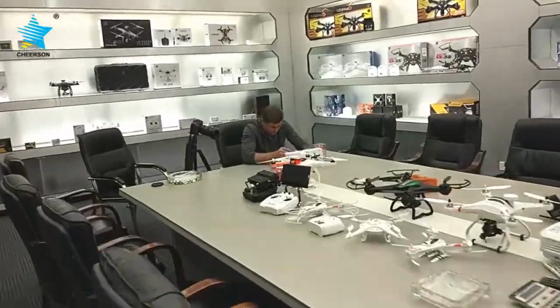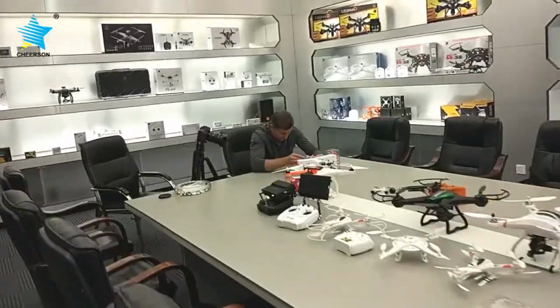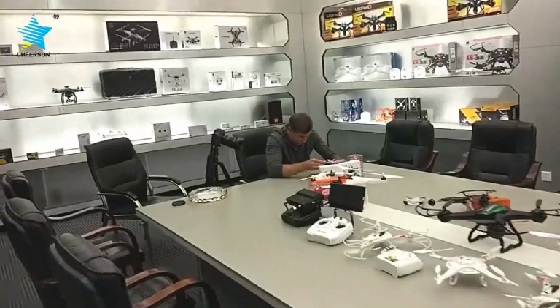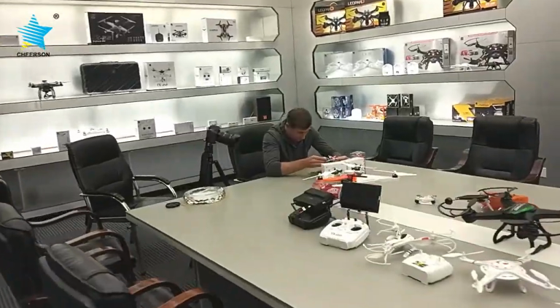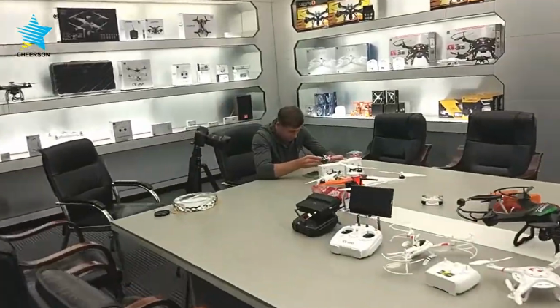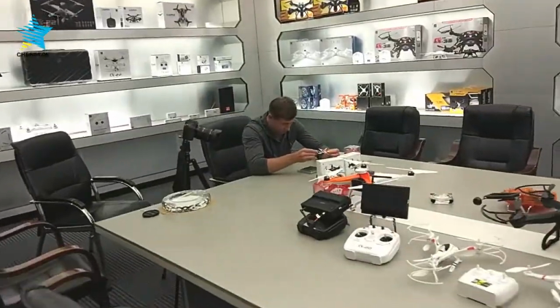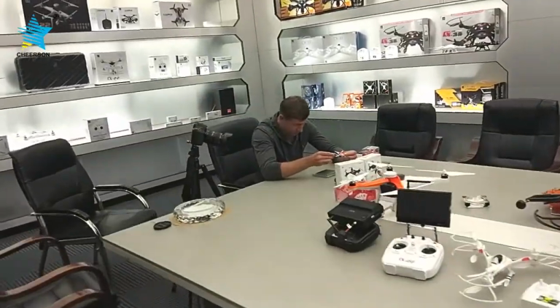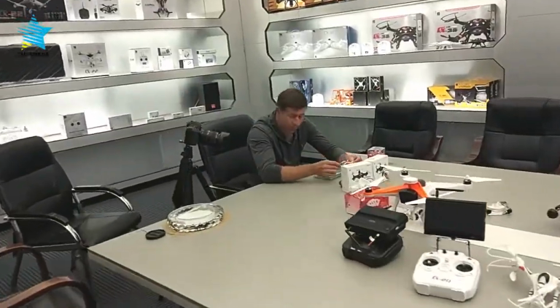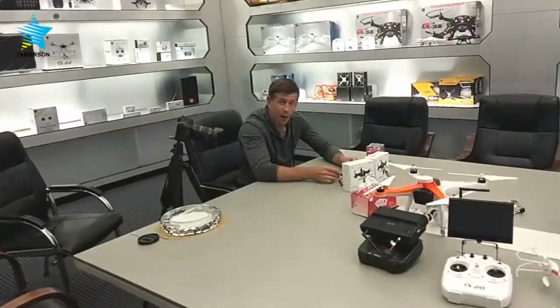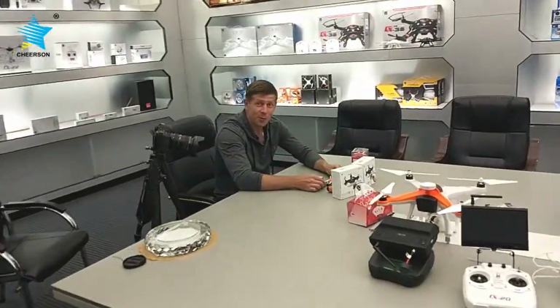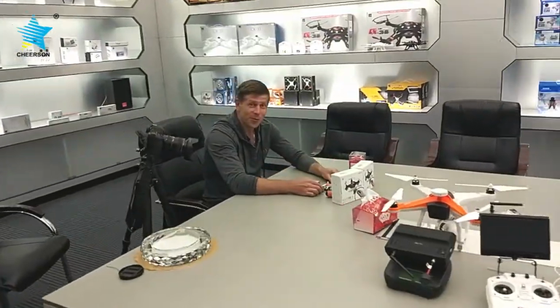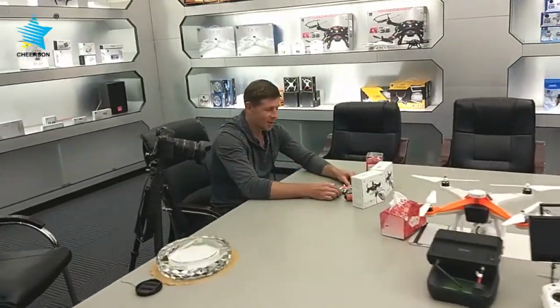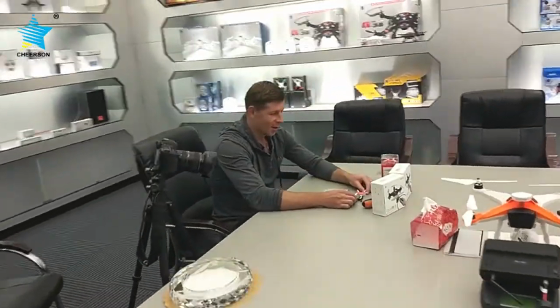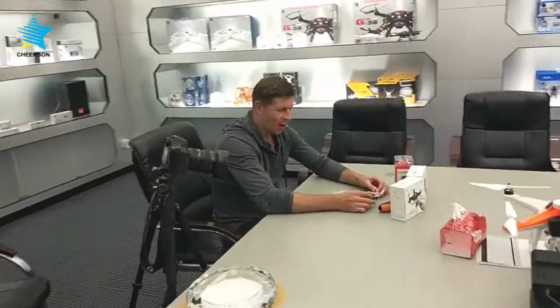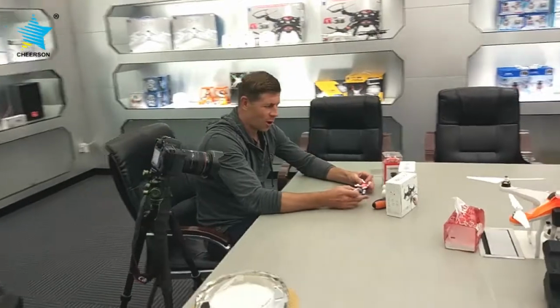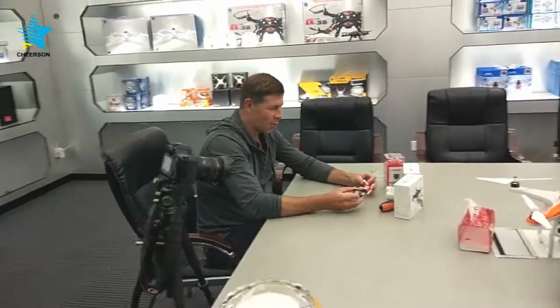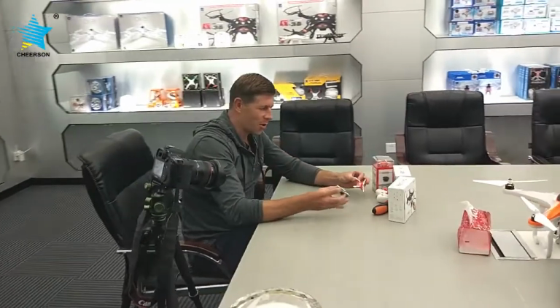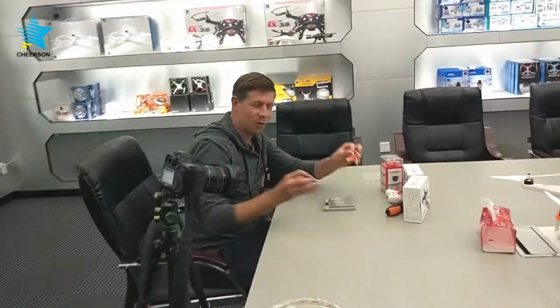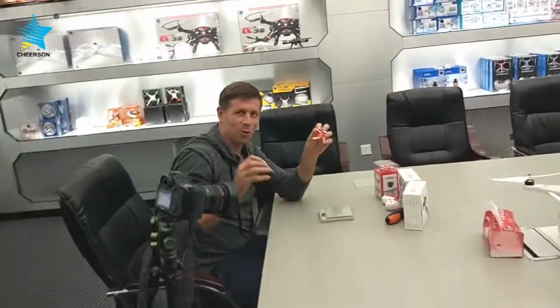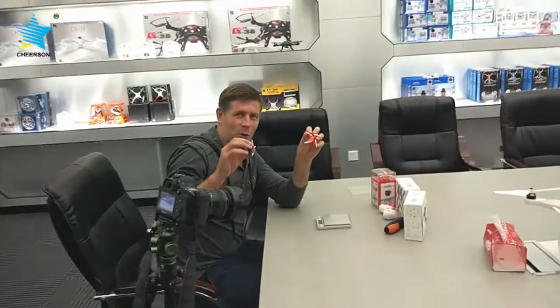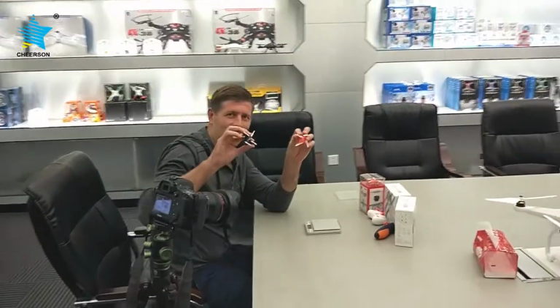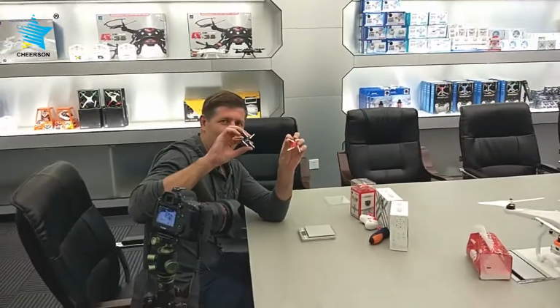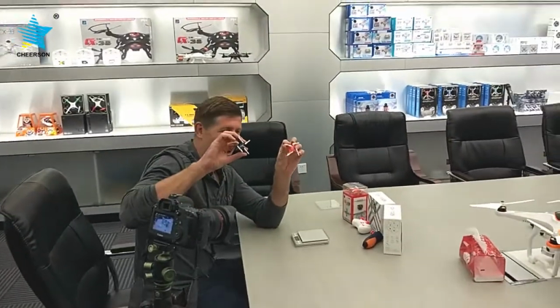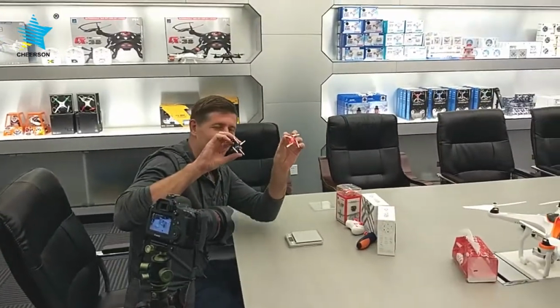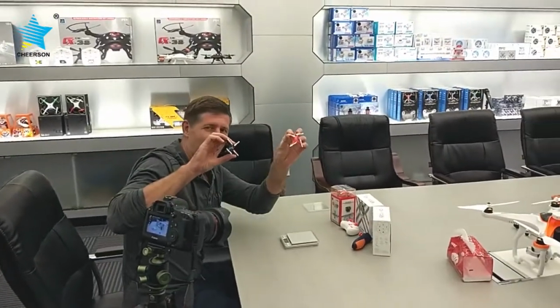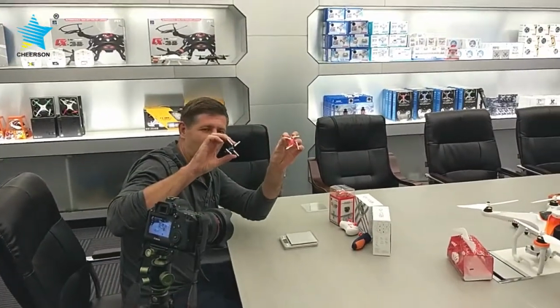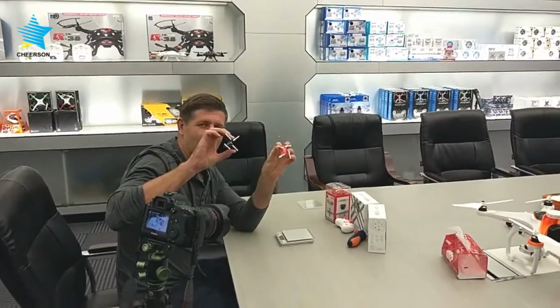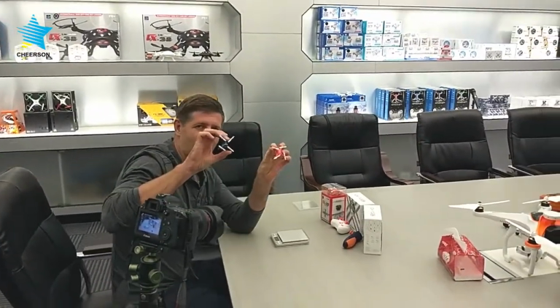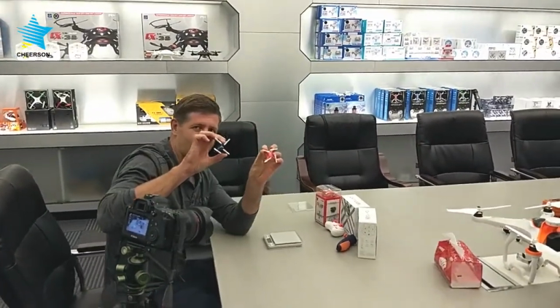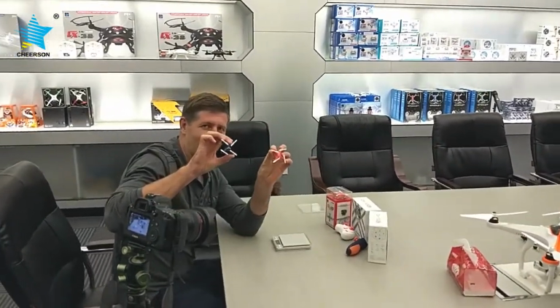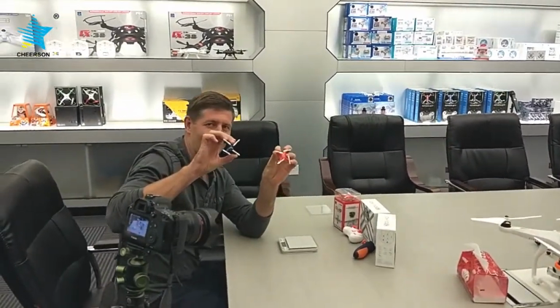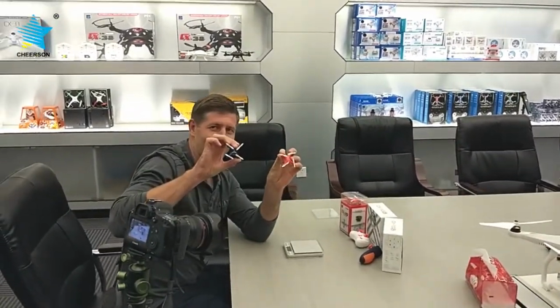Hey Madi, what are you doing? Actually, I'm comparing these two drones, CX-10 and CX-10 SD.